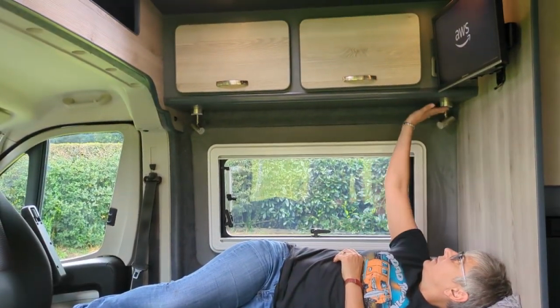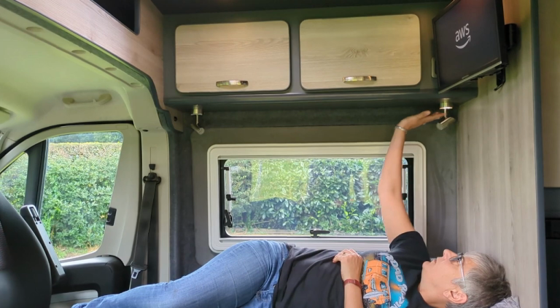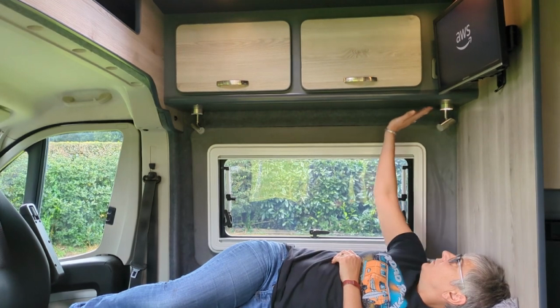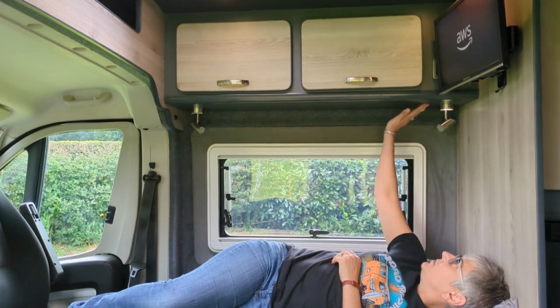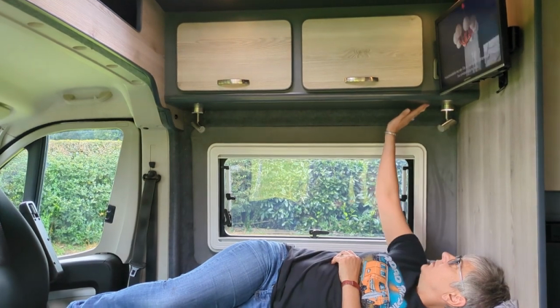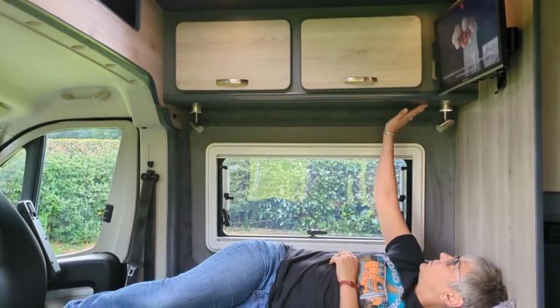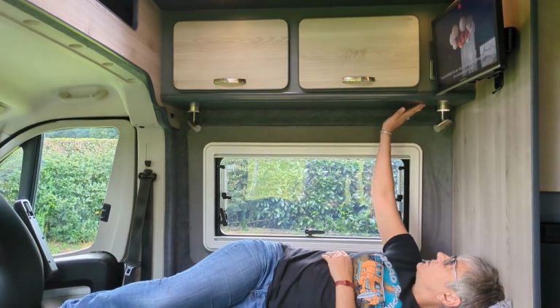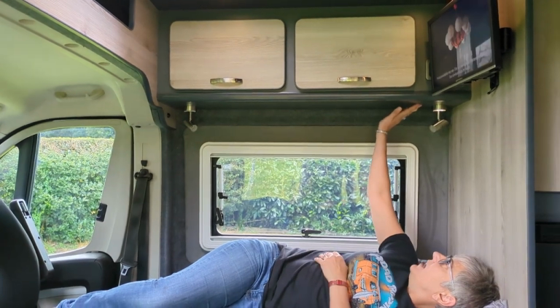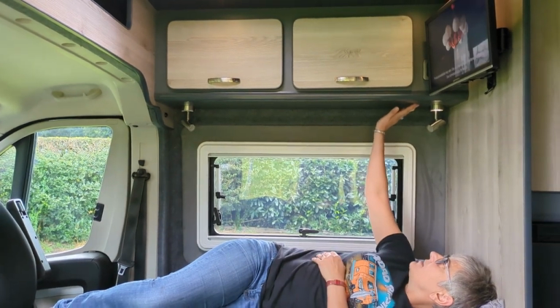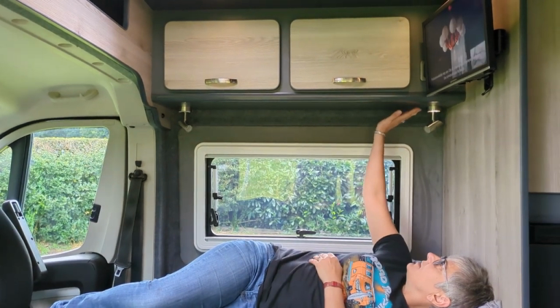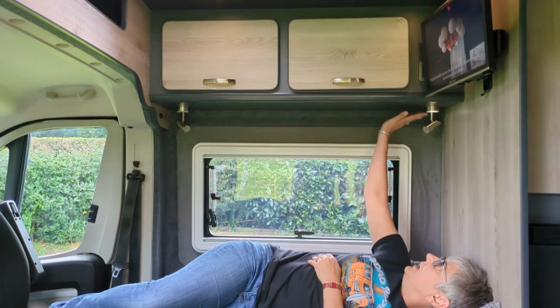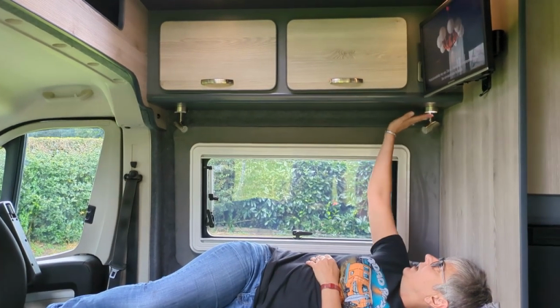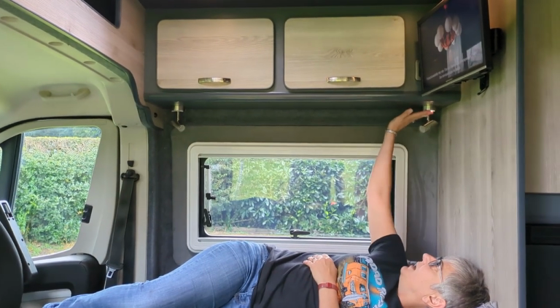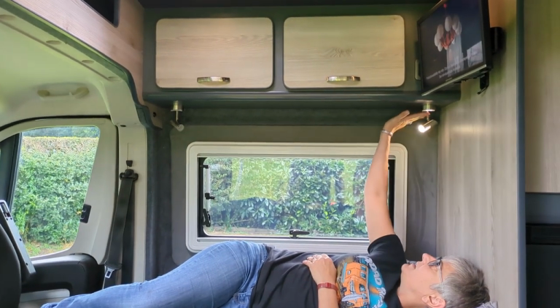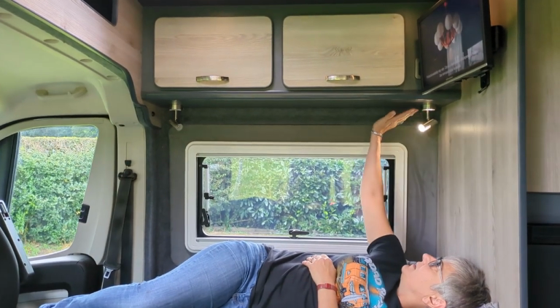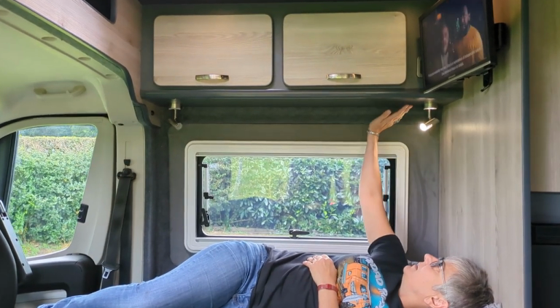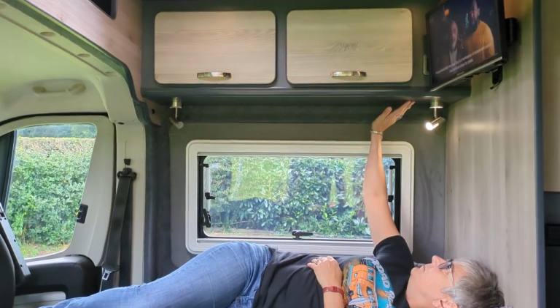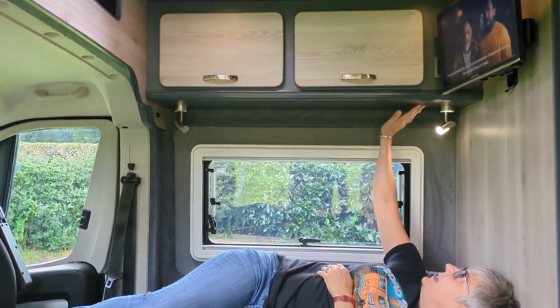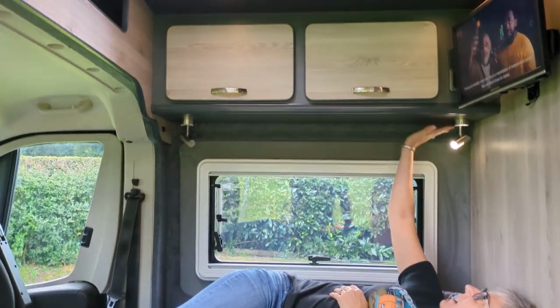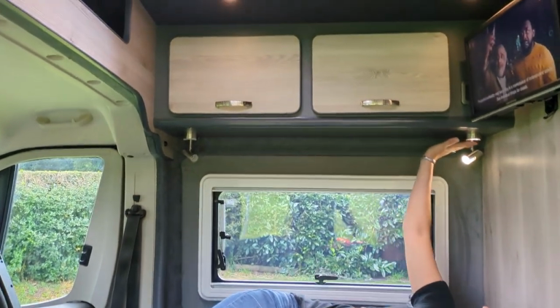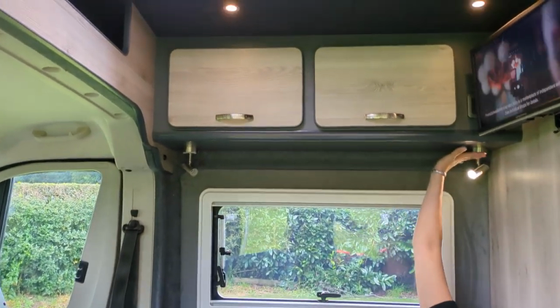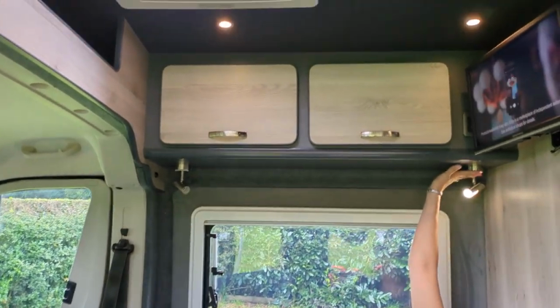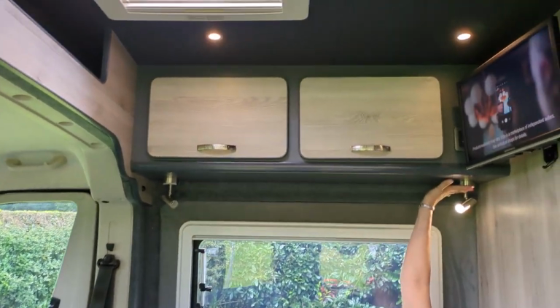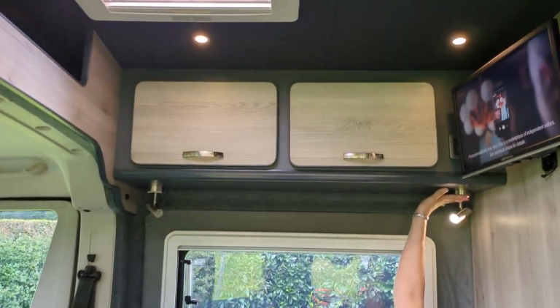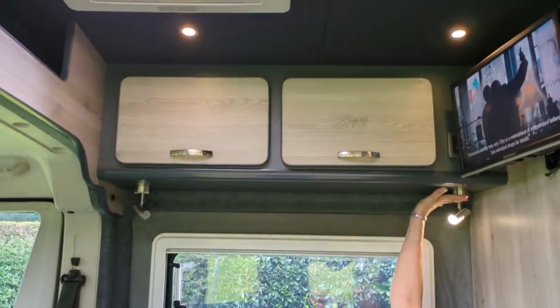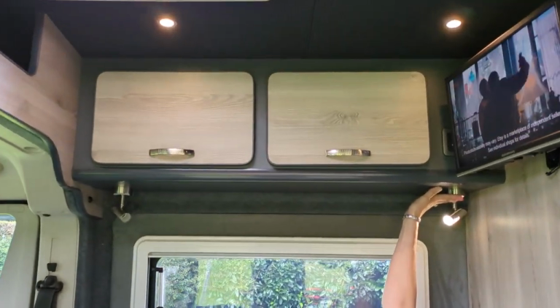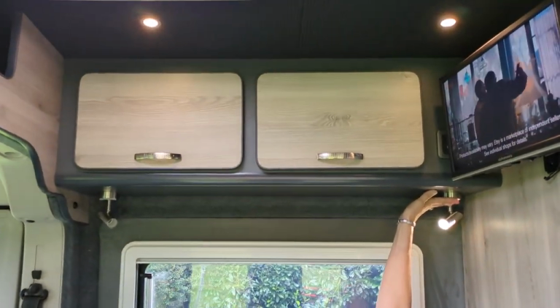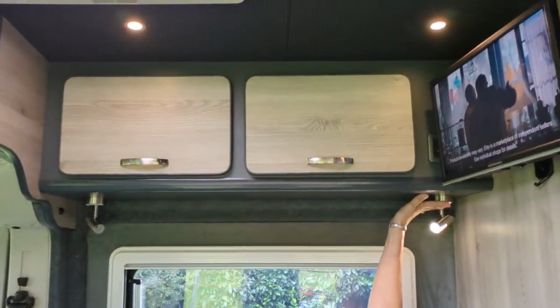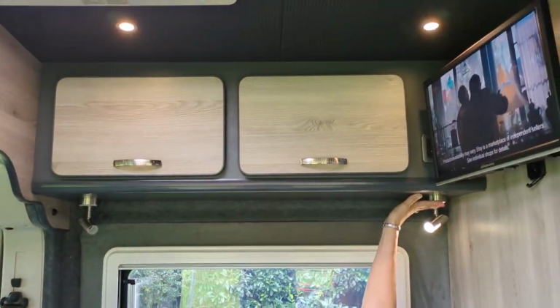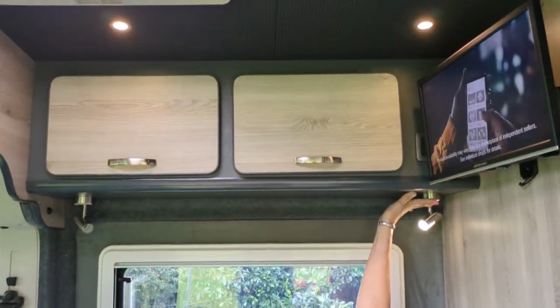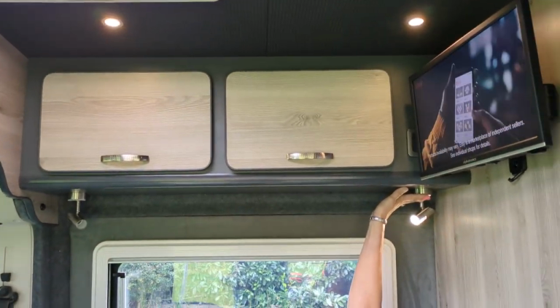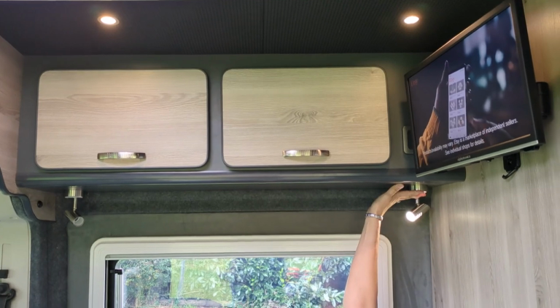This will also sleep somebody if you wanted to use it as an occasional bed. We've also got touch lights — there's a night light, main light, and it'll dim.